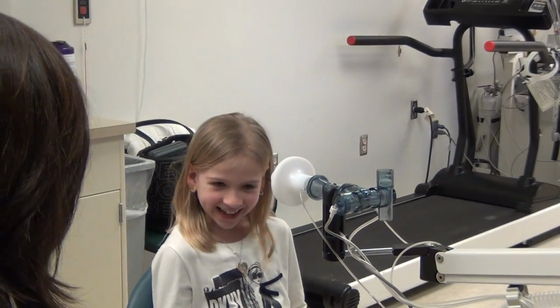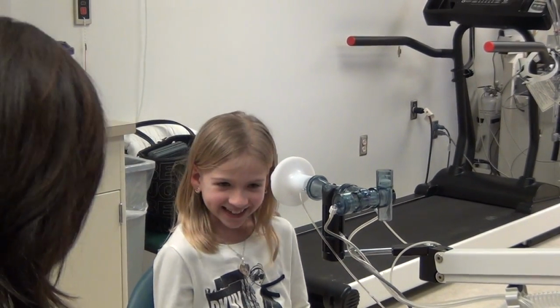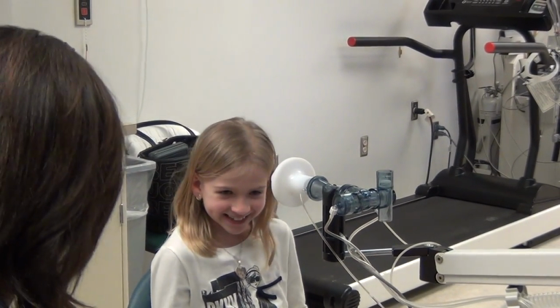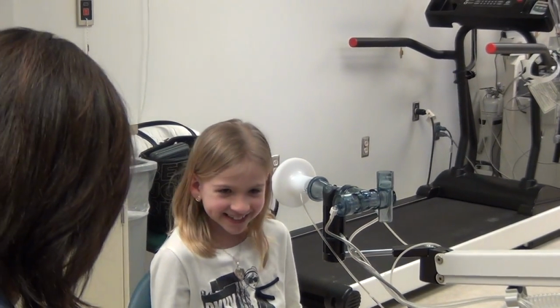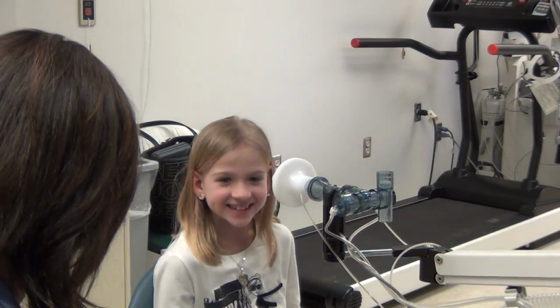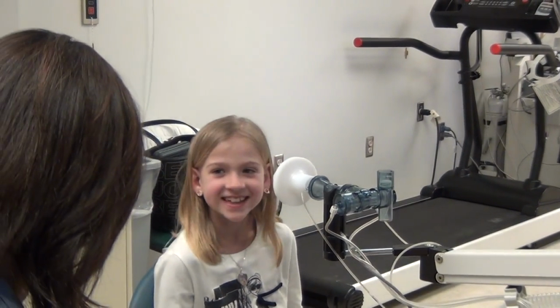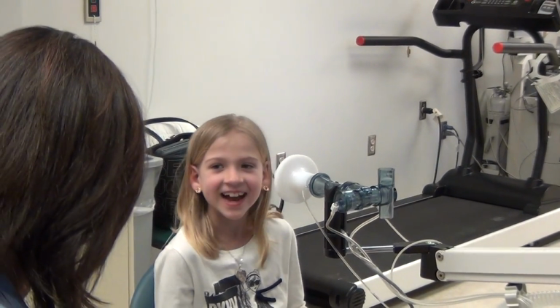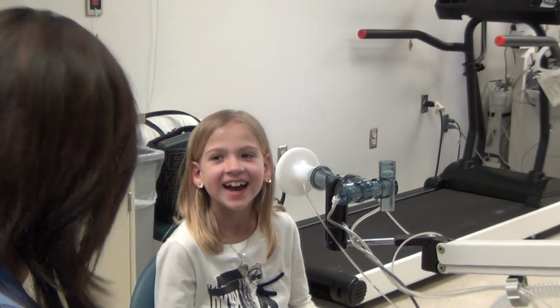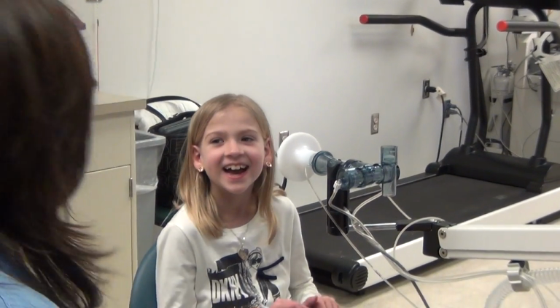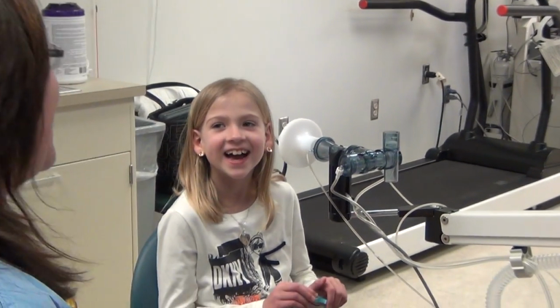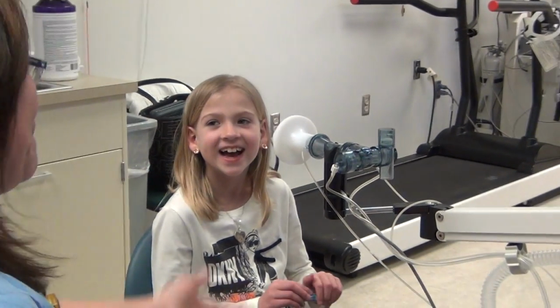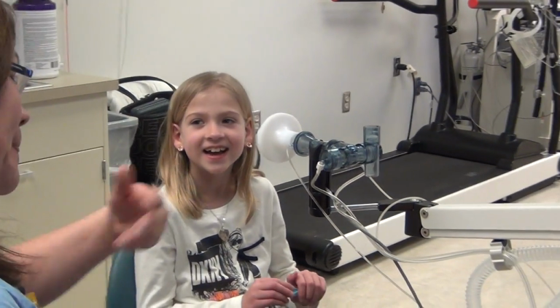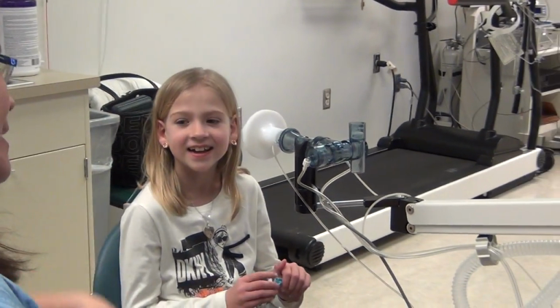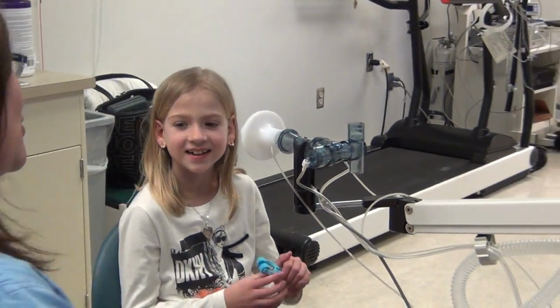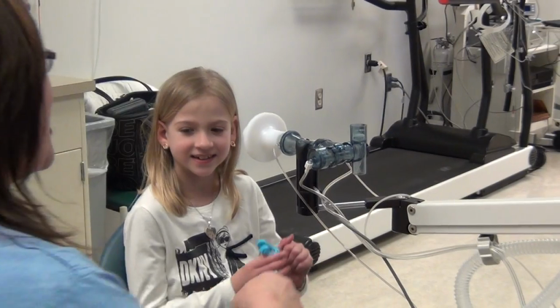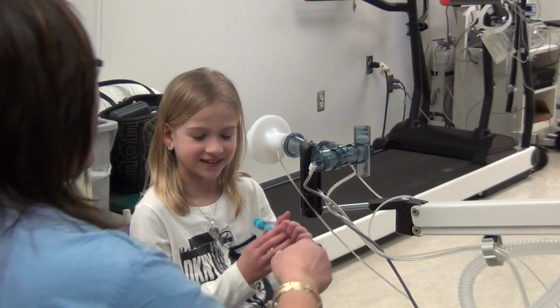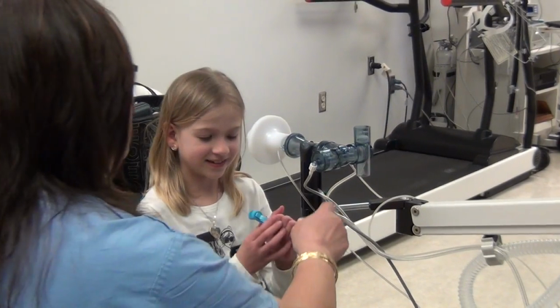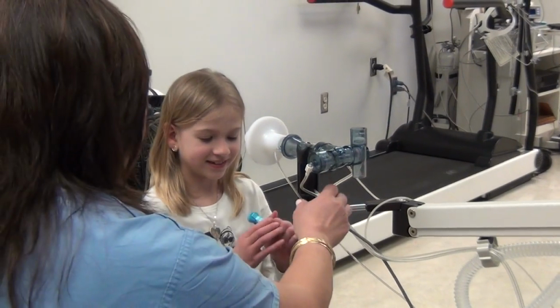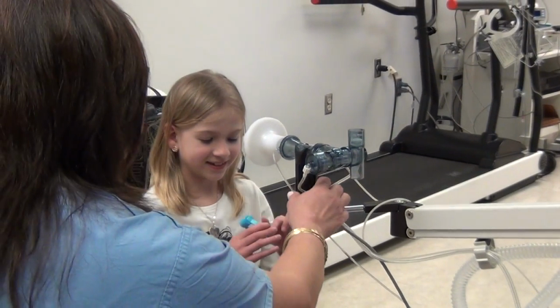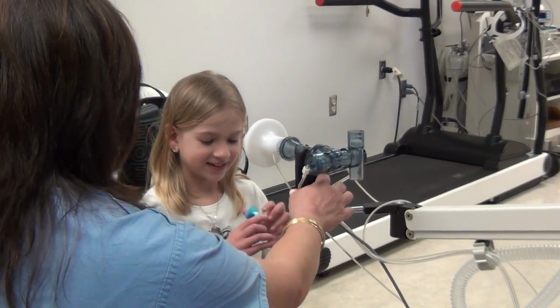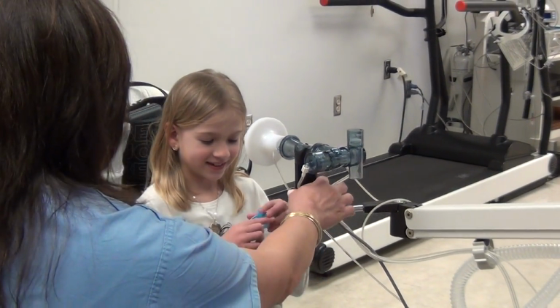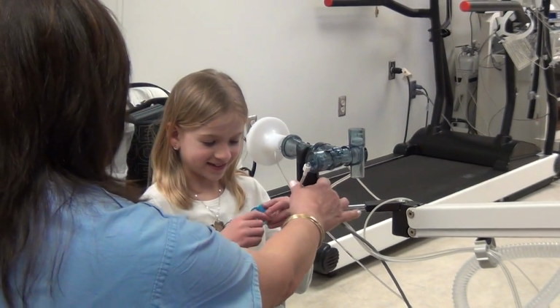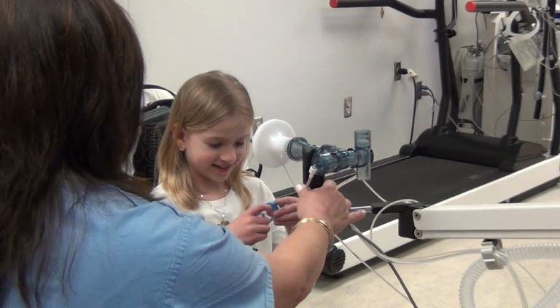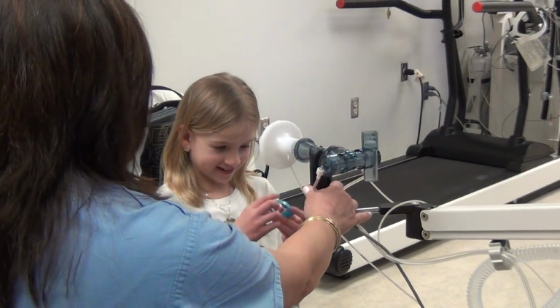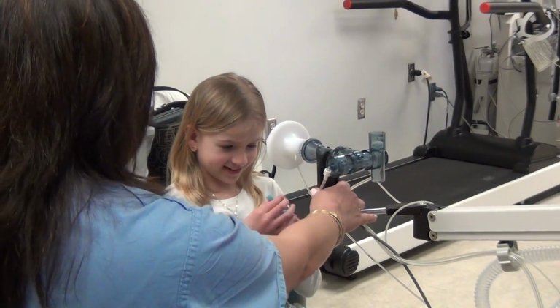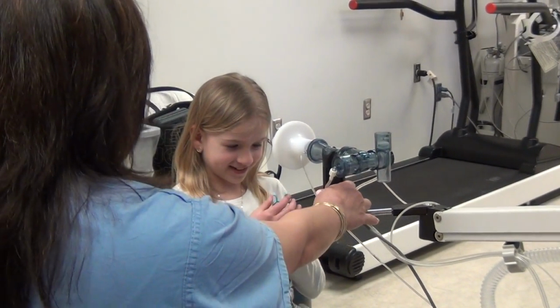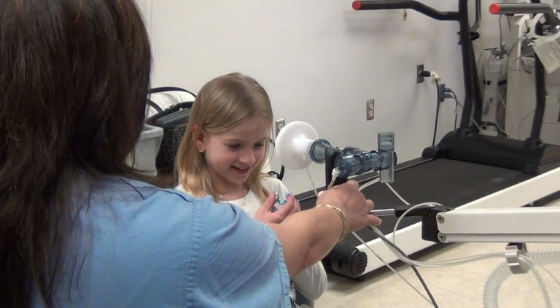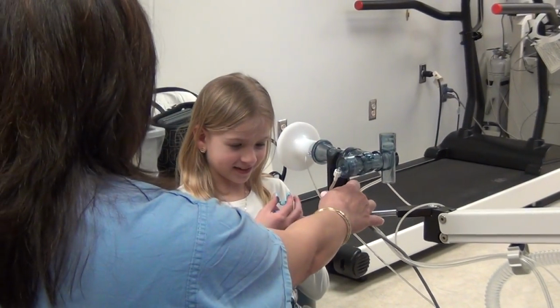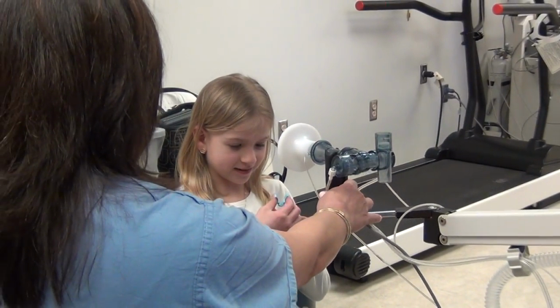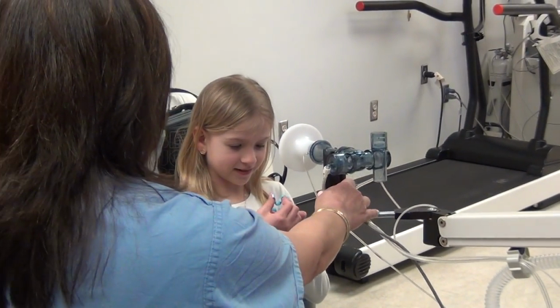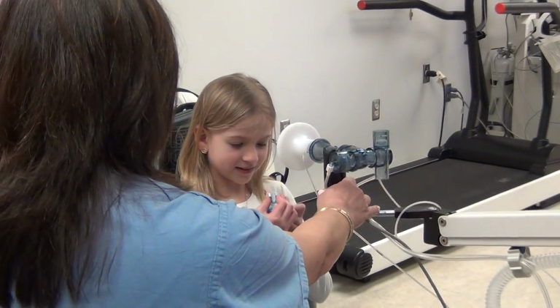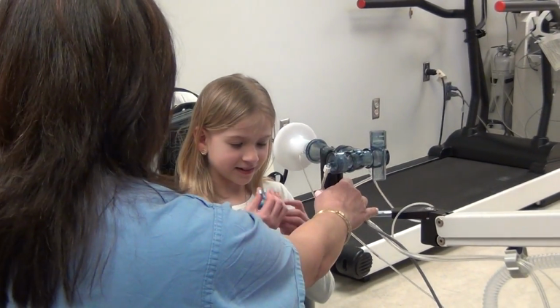Sound good? Okay, let's try it. Let's do it. So sit up nice and straight.